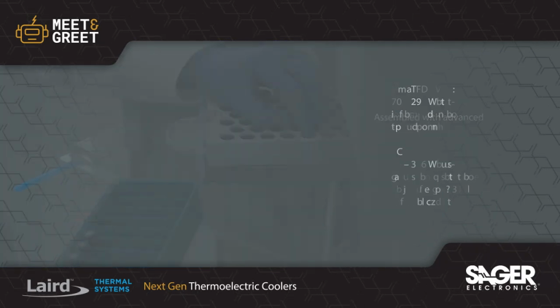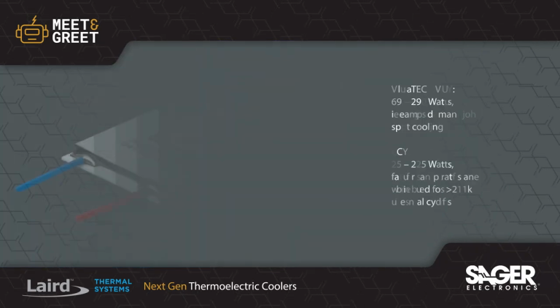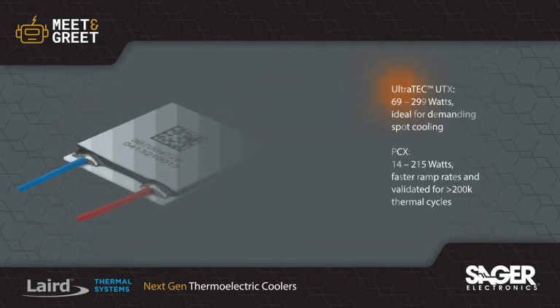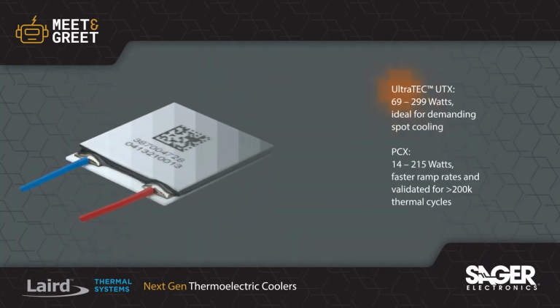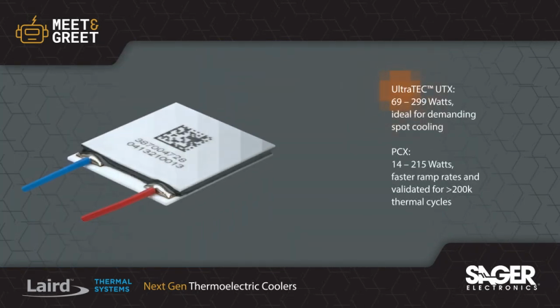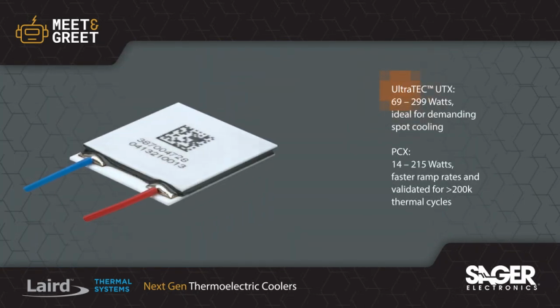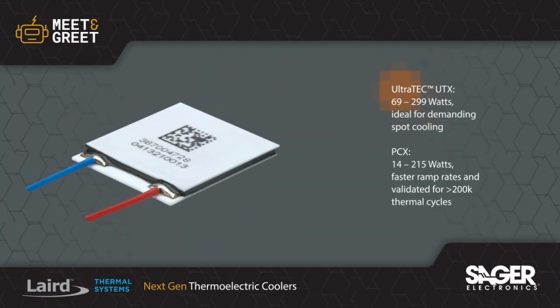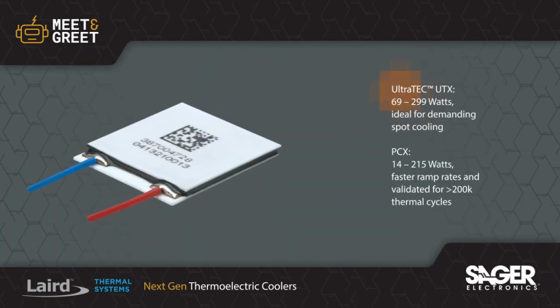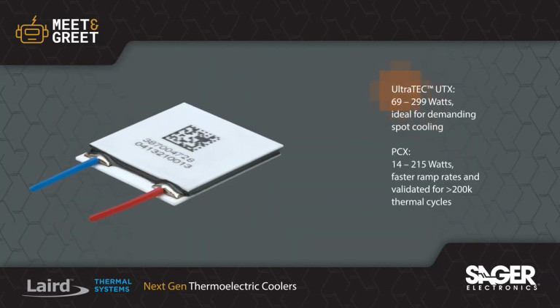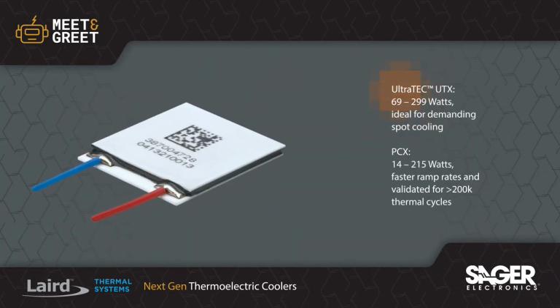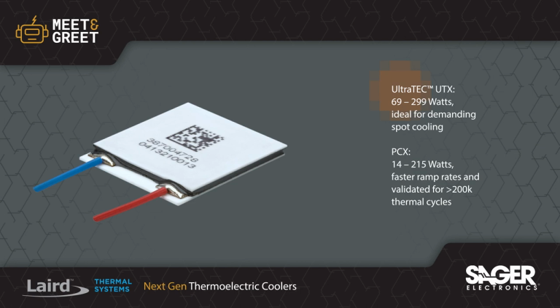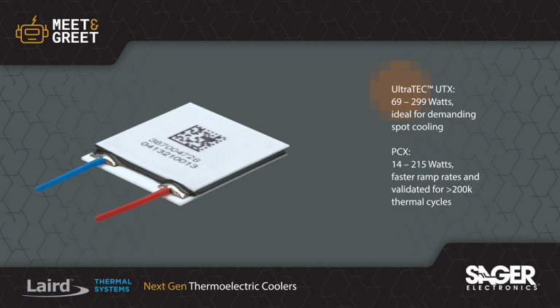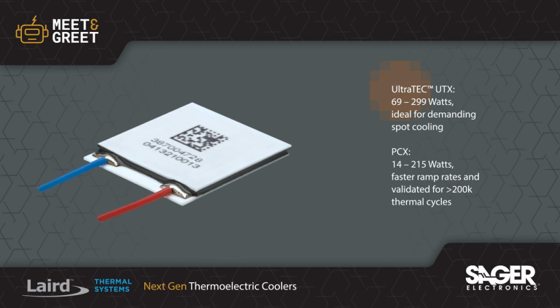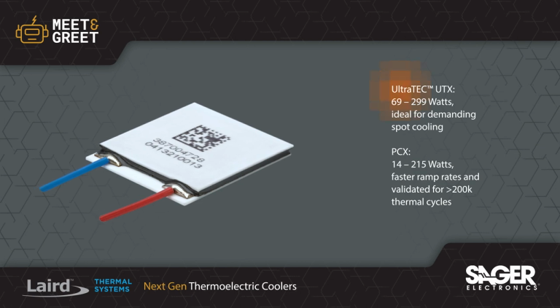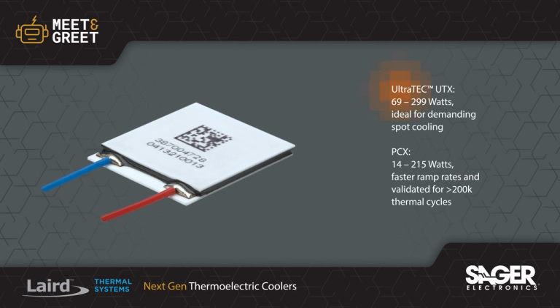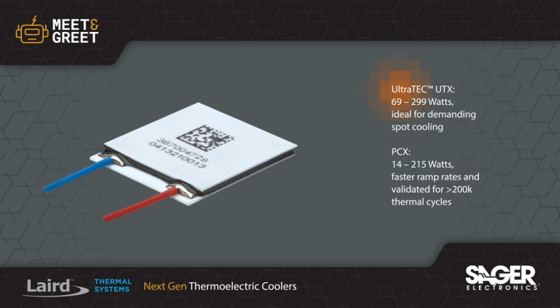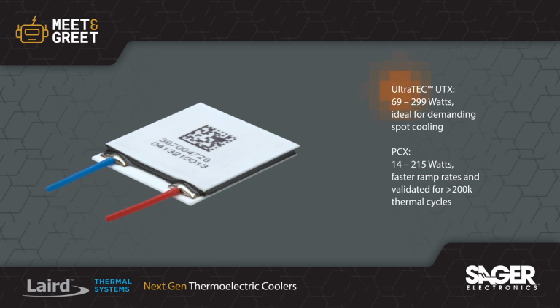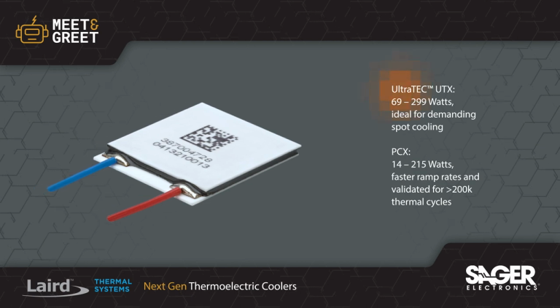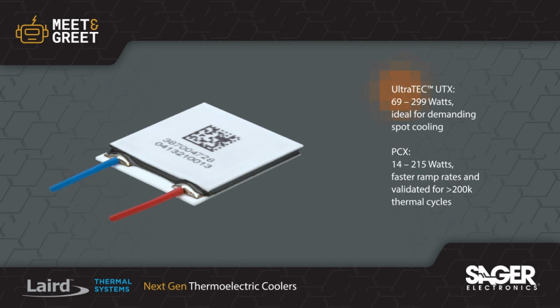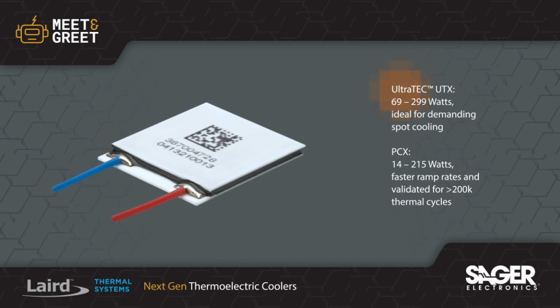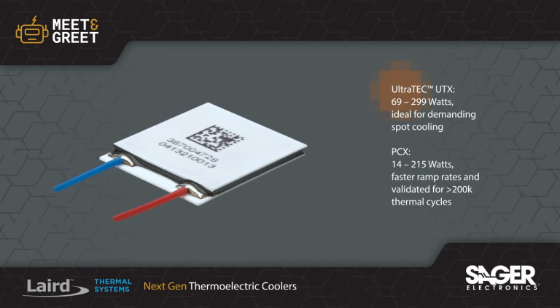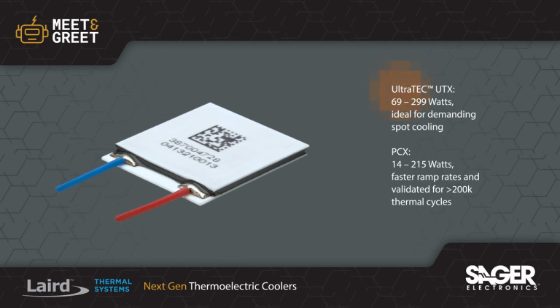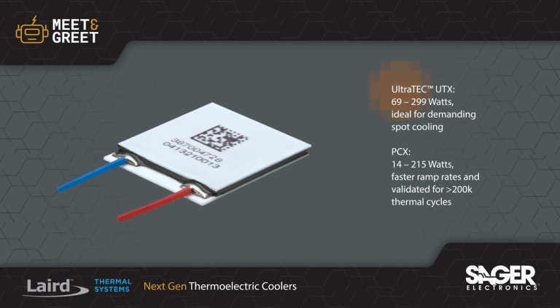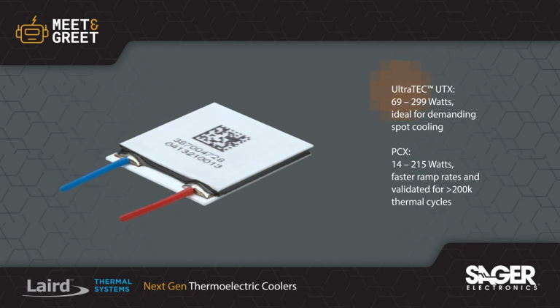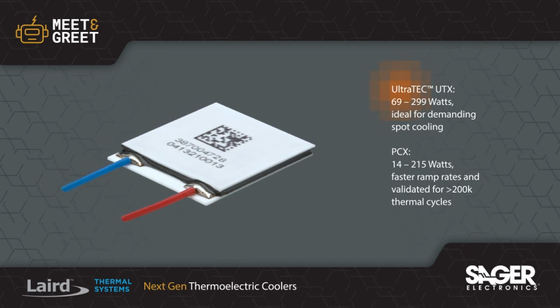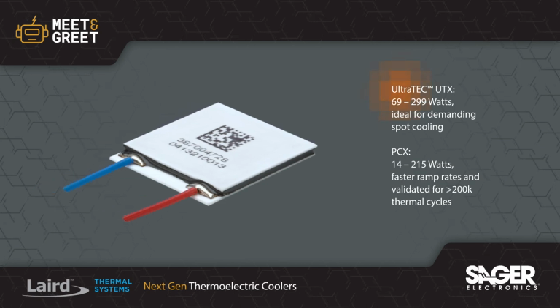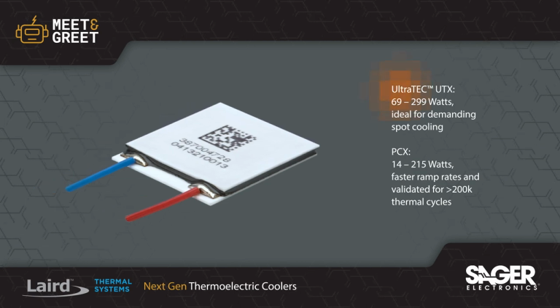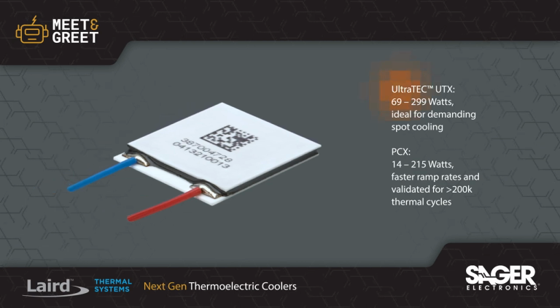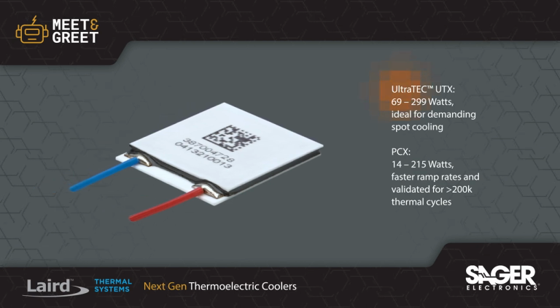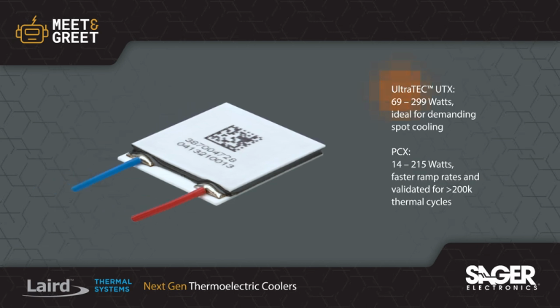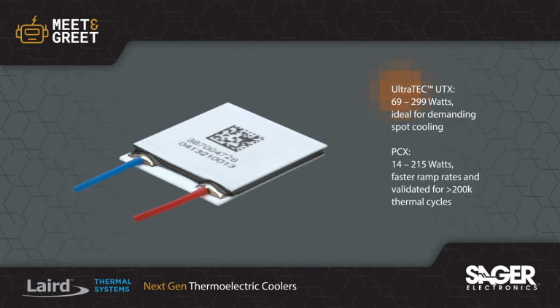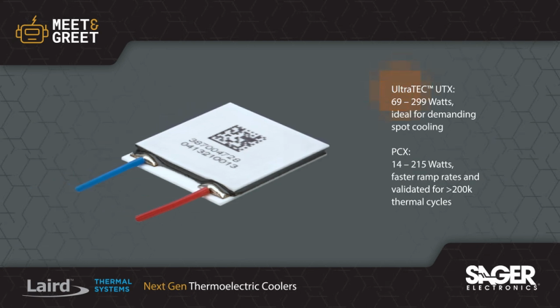The Ultratech UTX series provides precise temperature control in demanding spot cooling applications such as industrial lasers.